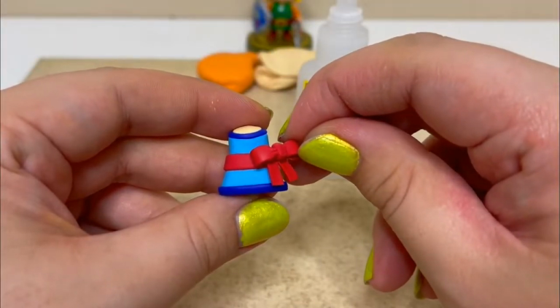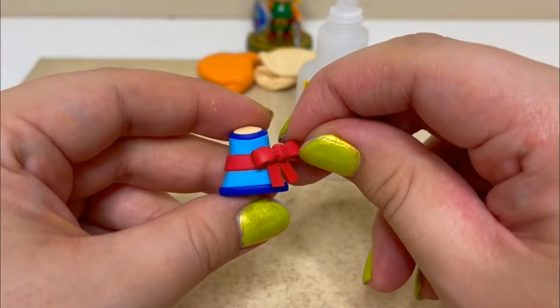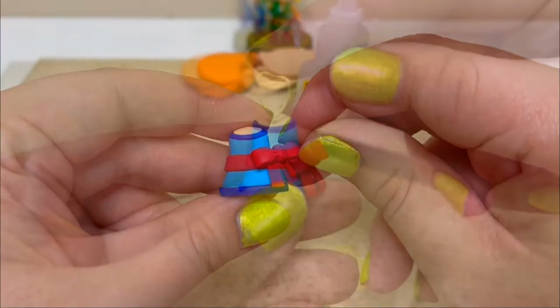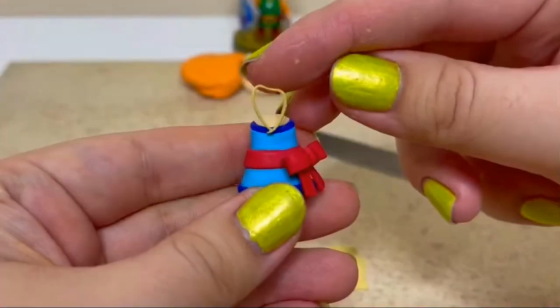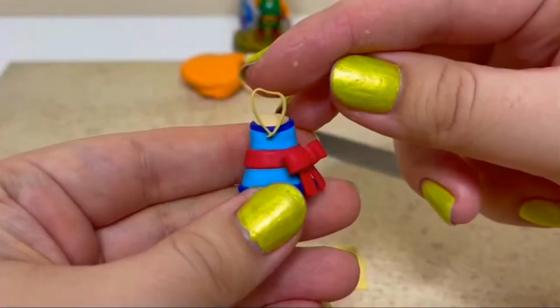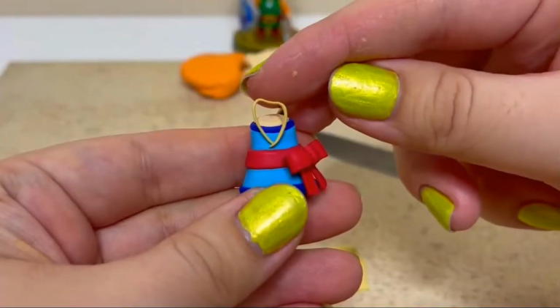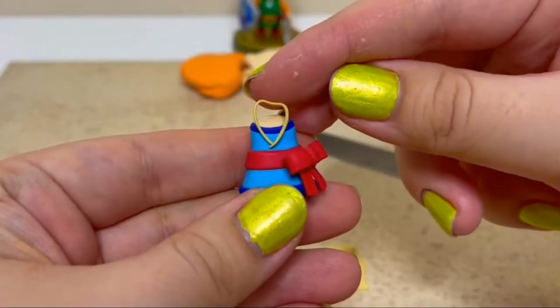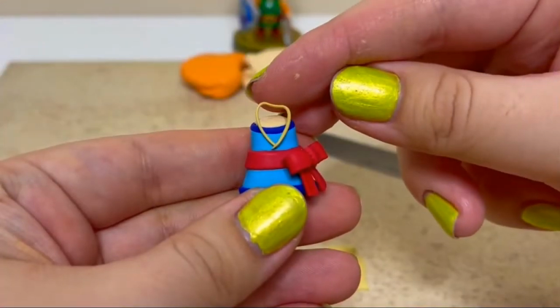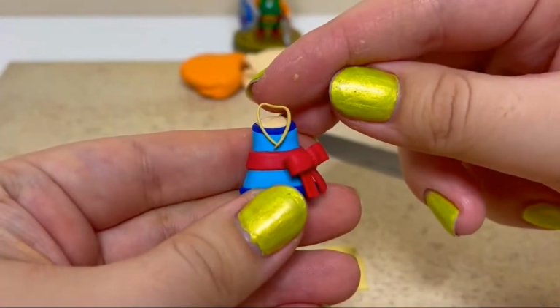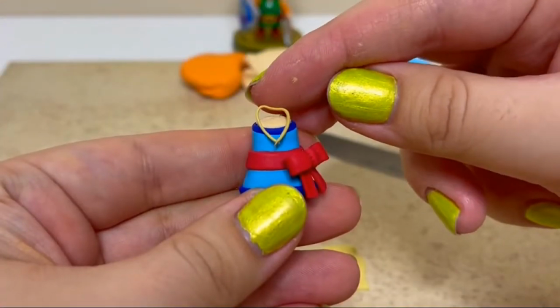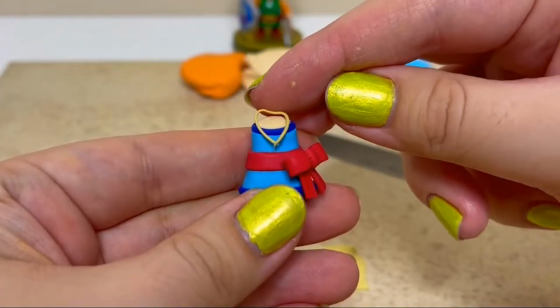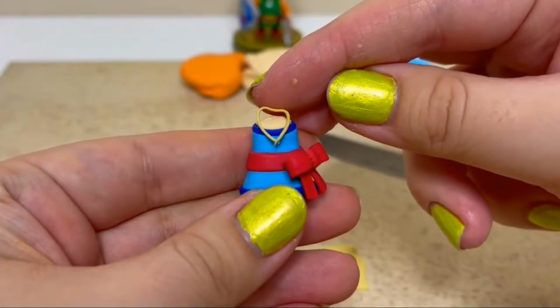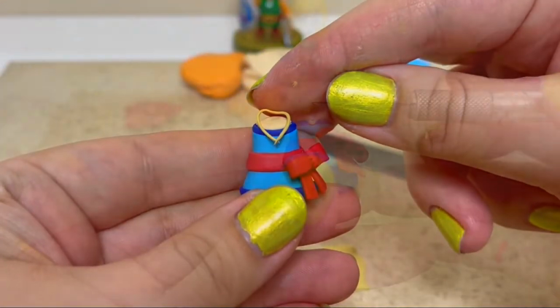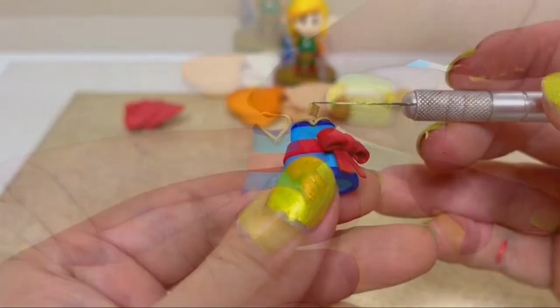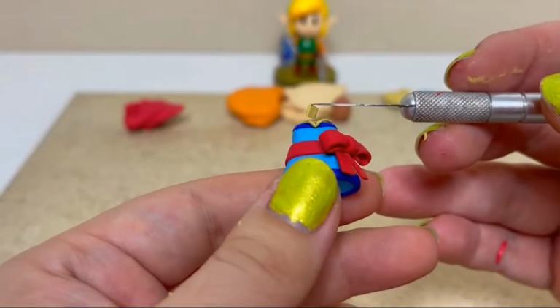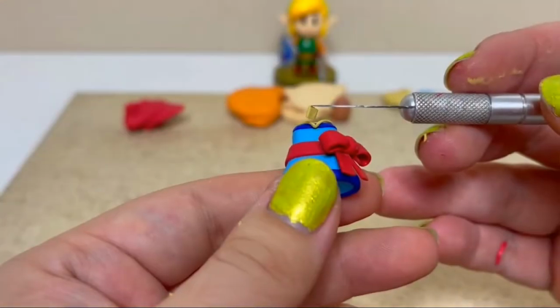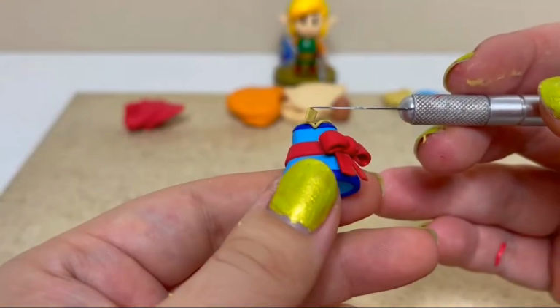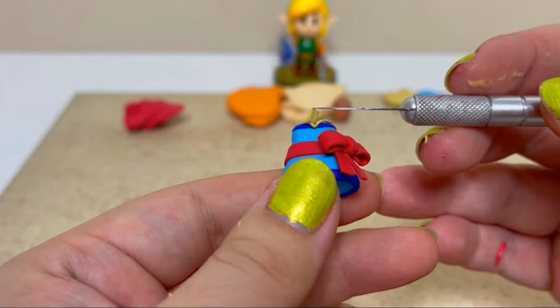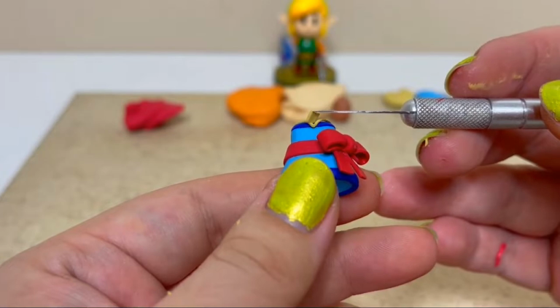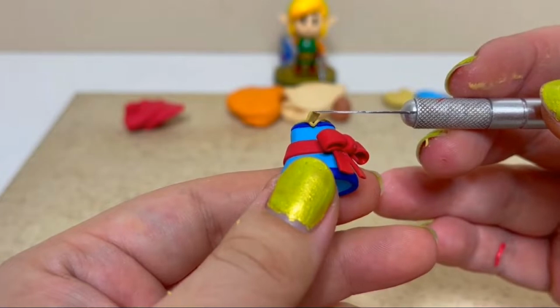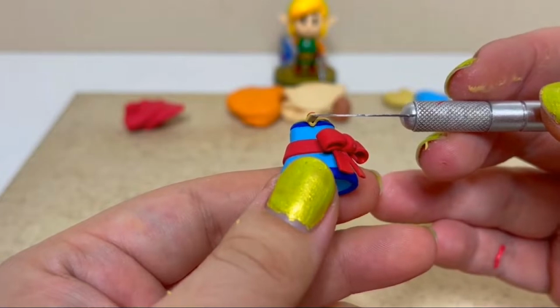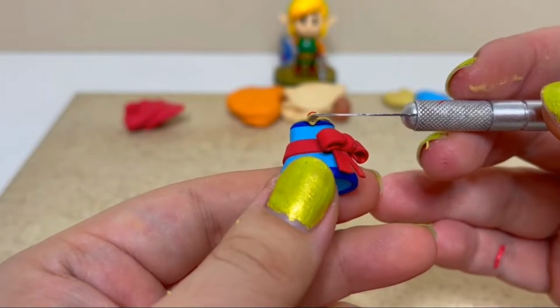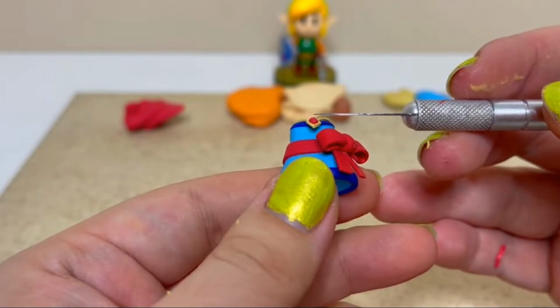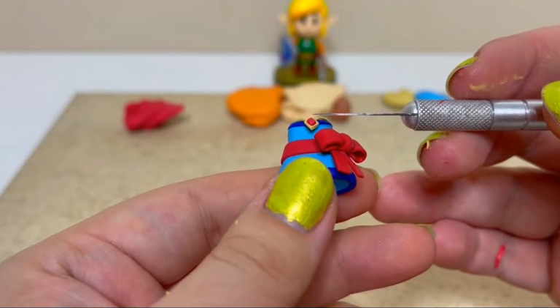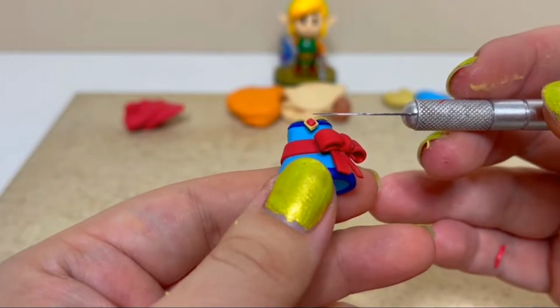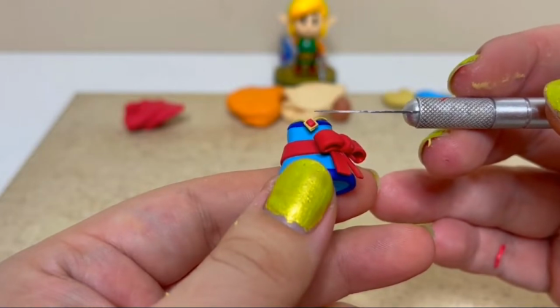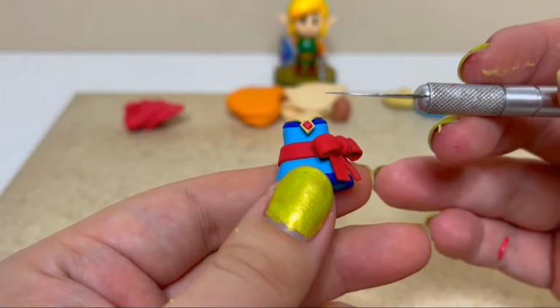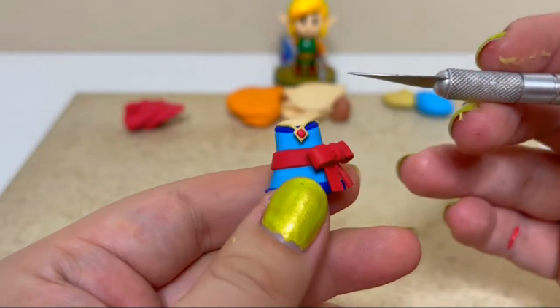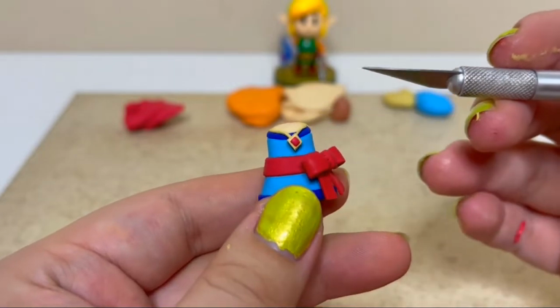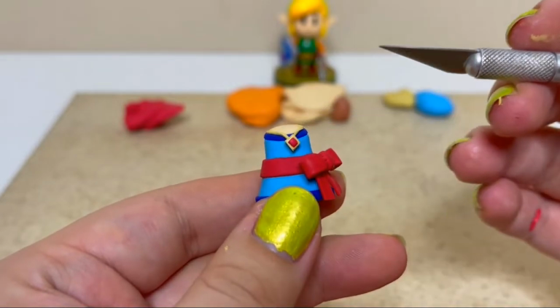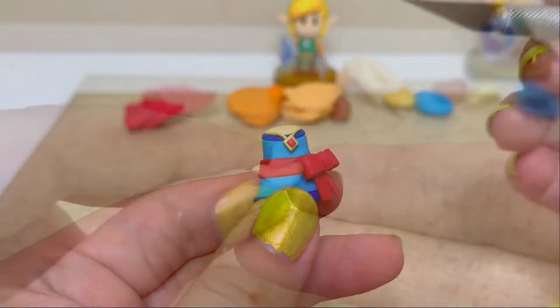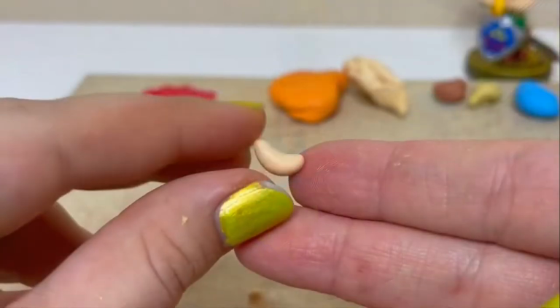For her next steps, I'll create her necklace, attach on her sleeves, and create her arms and legs.